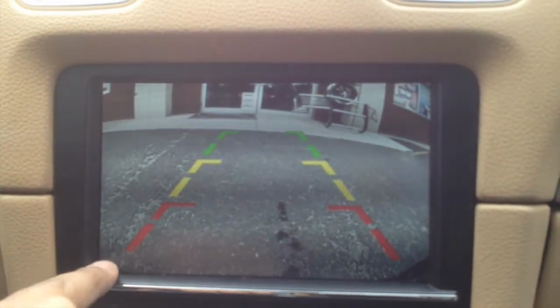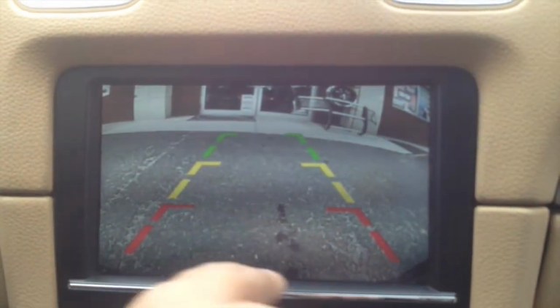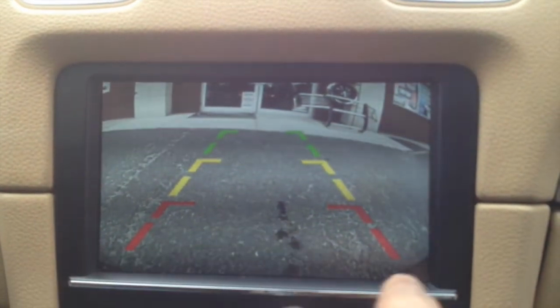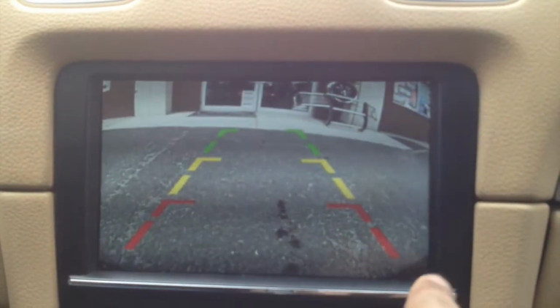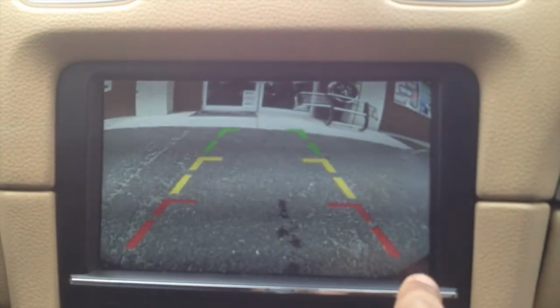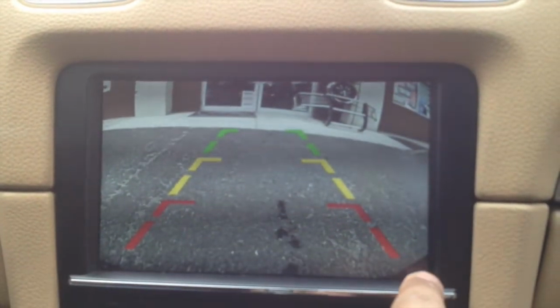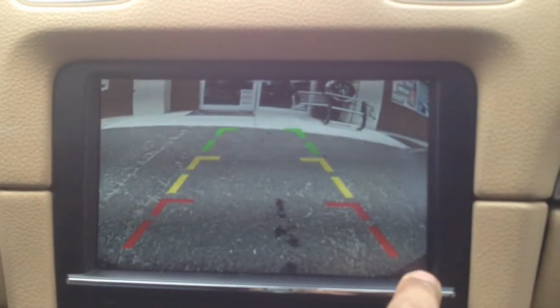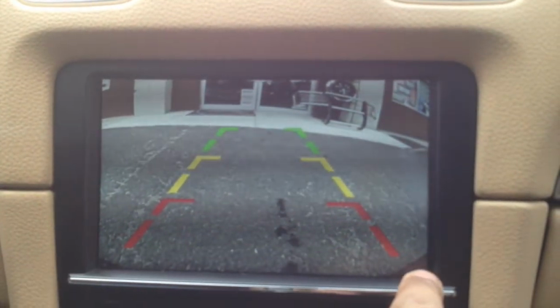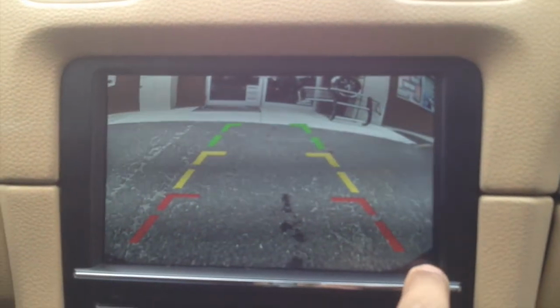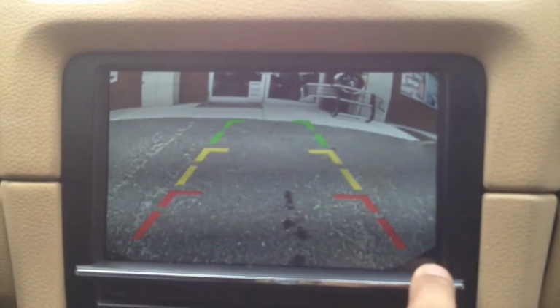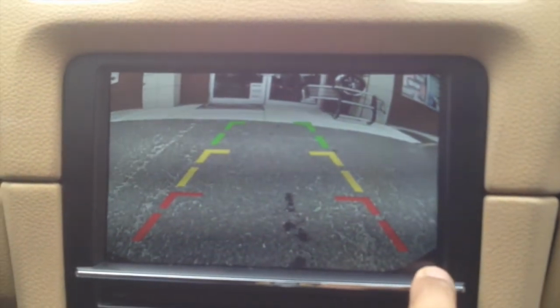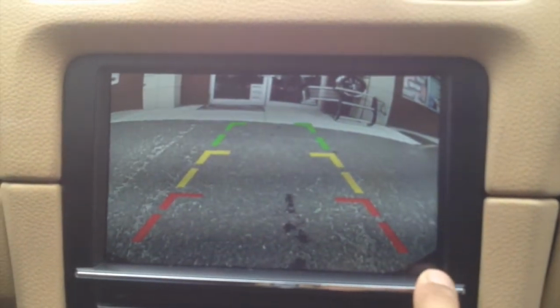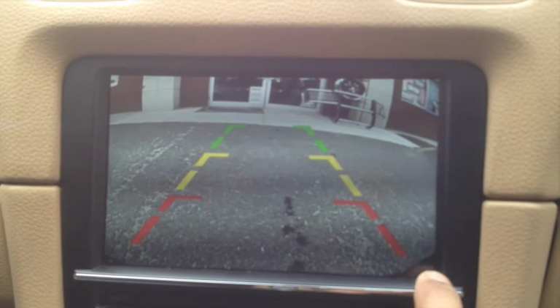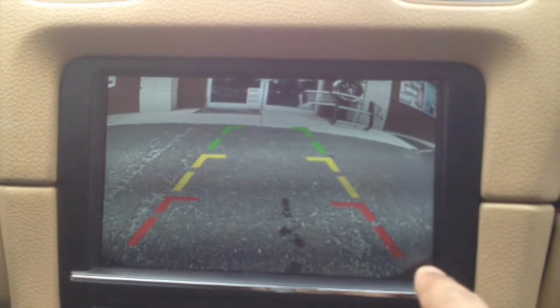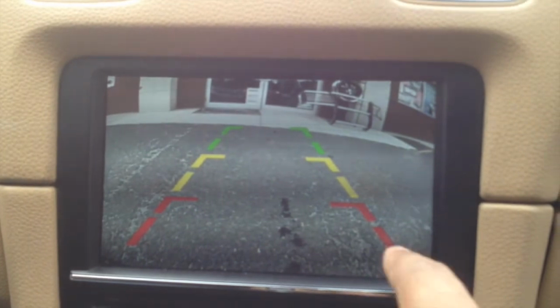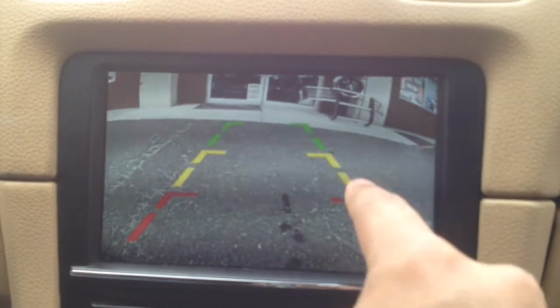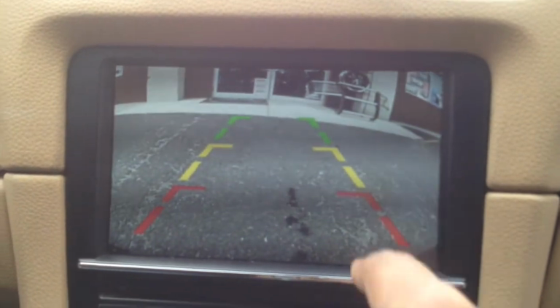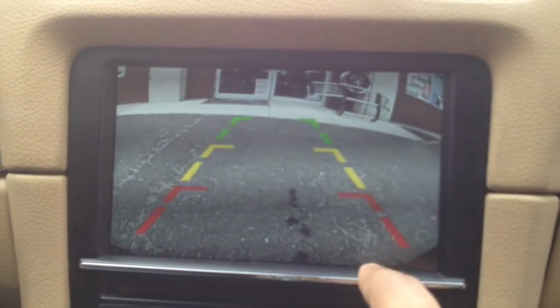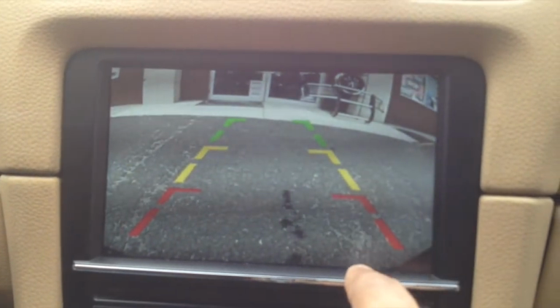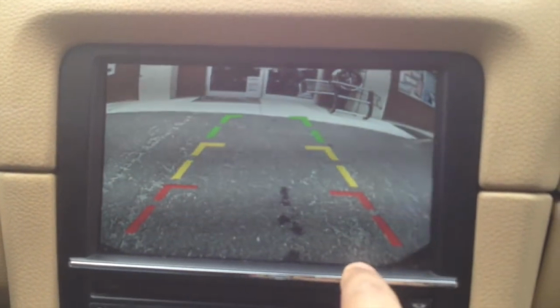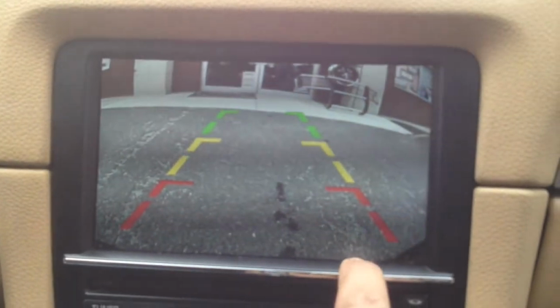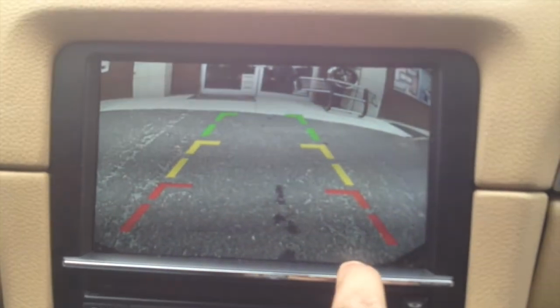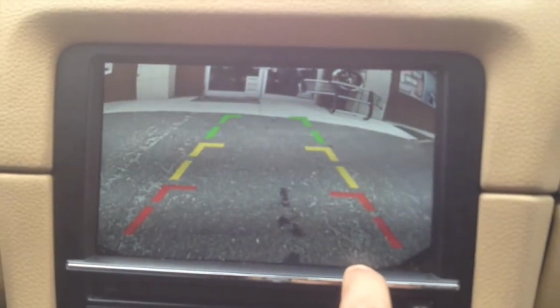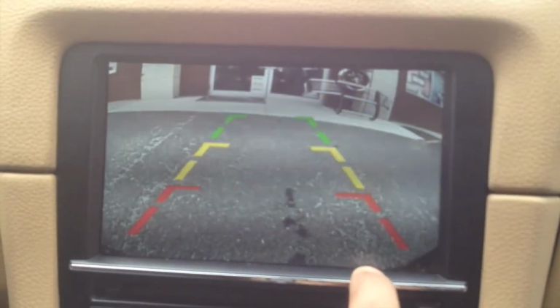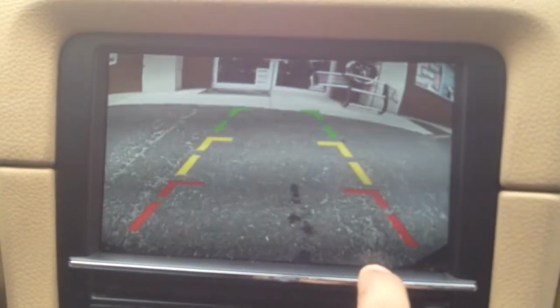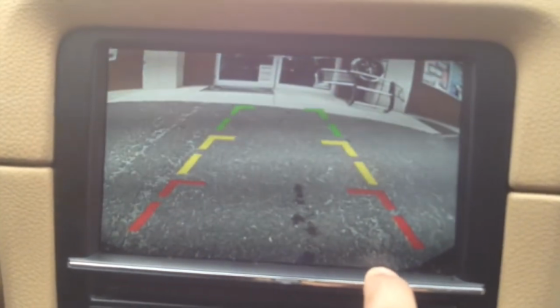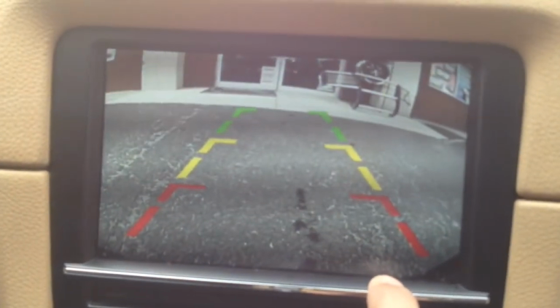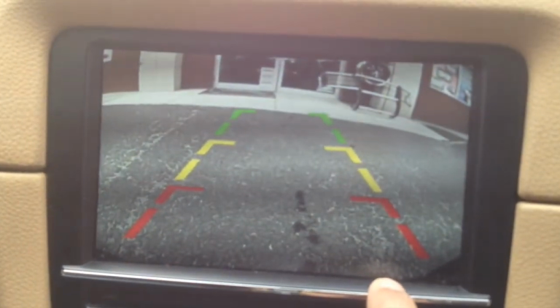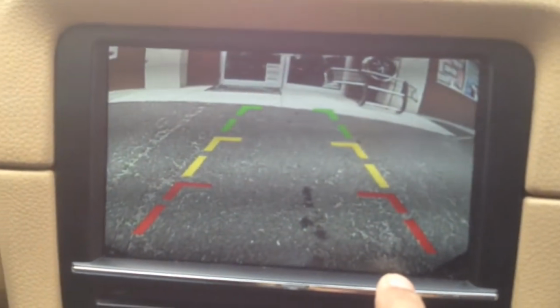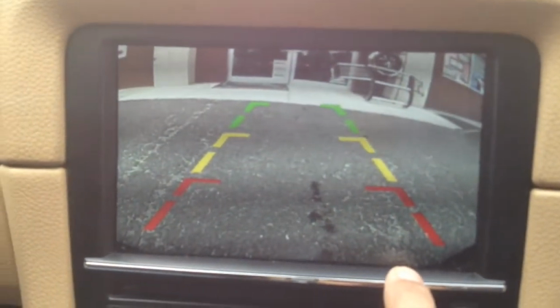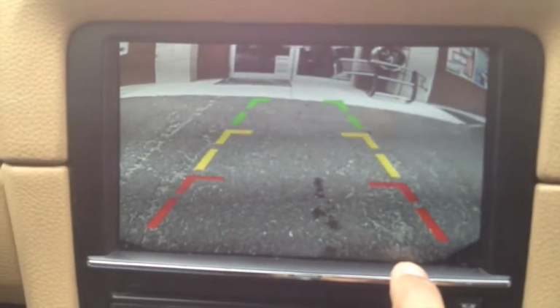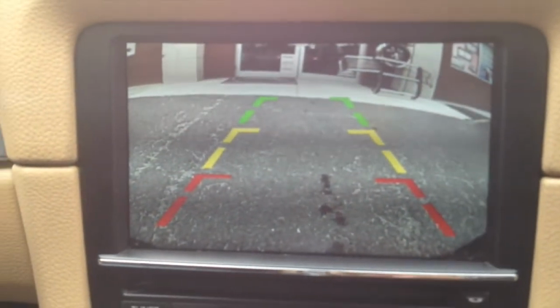You can see the edges of the bumper, which is great, so you know that once you approach the red zone, you're going to want to stop.